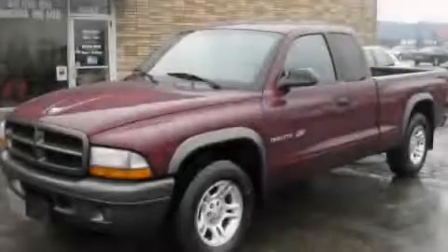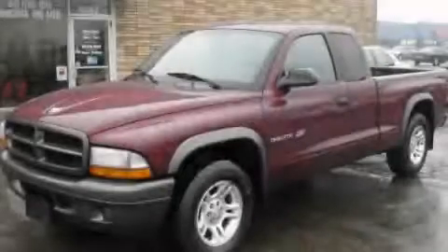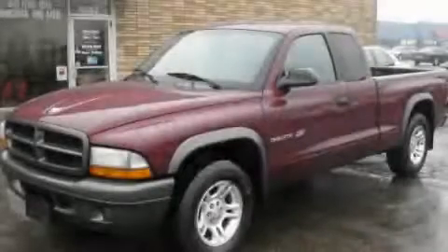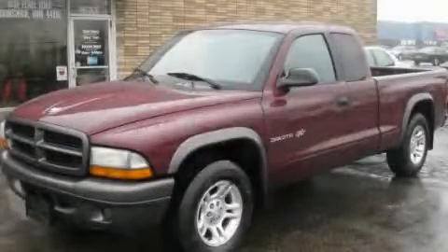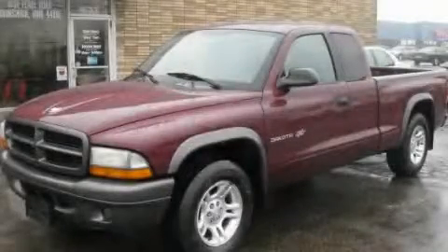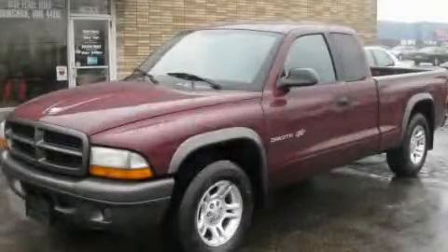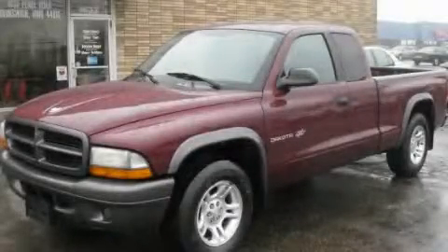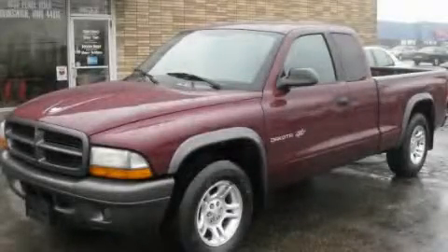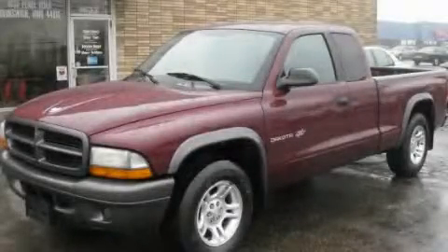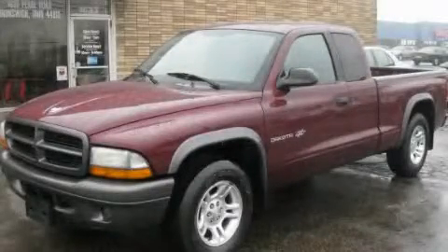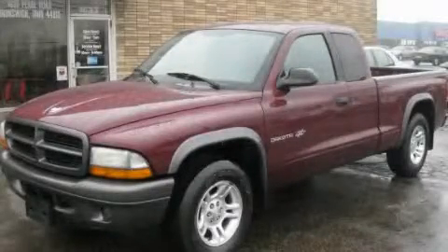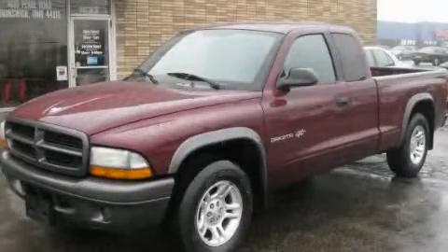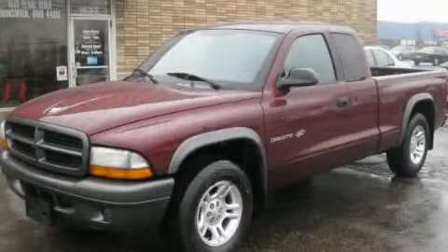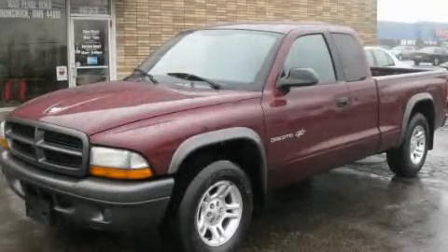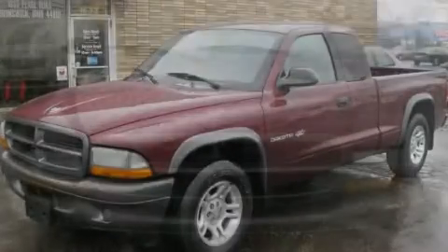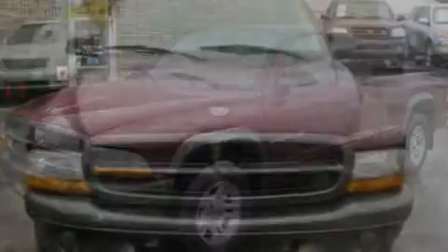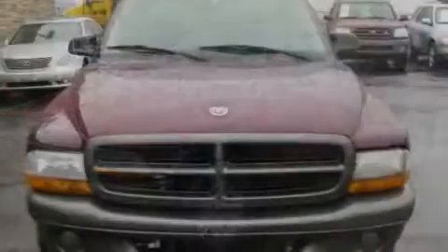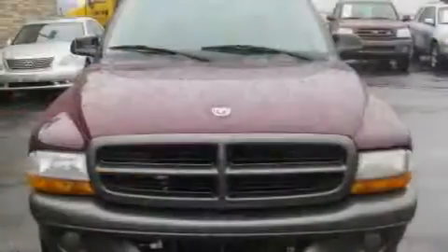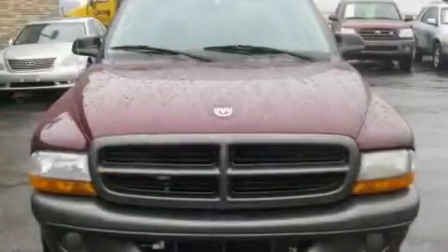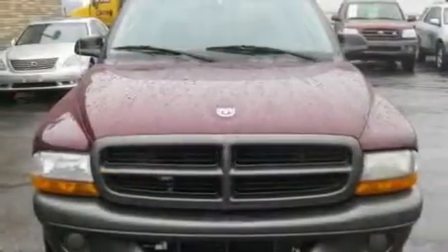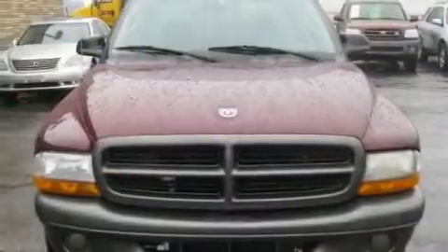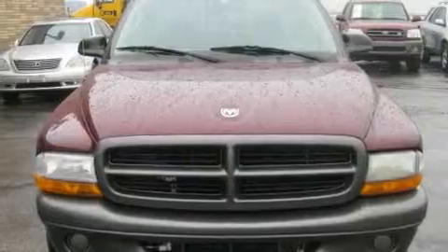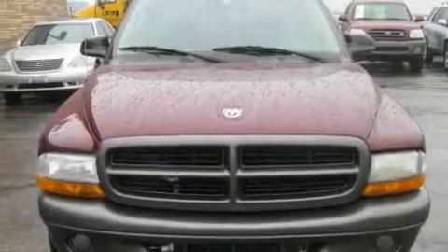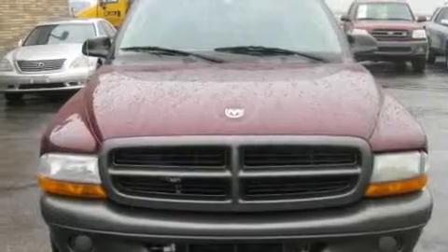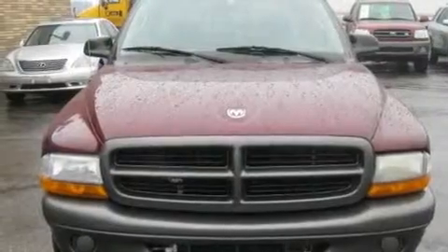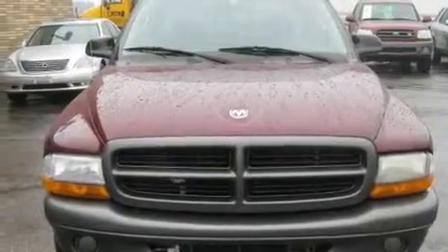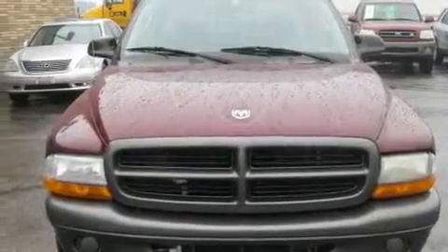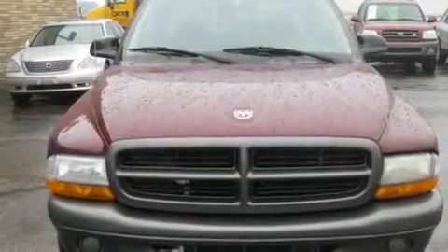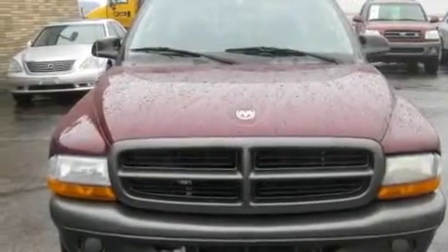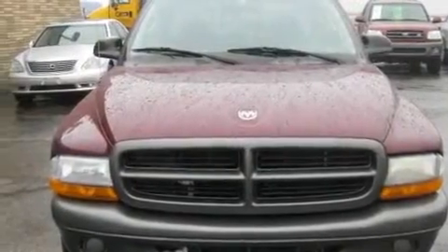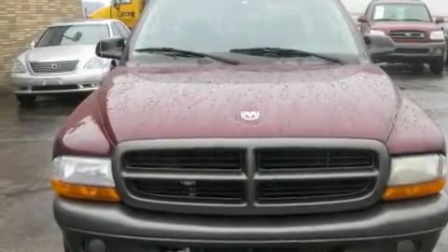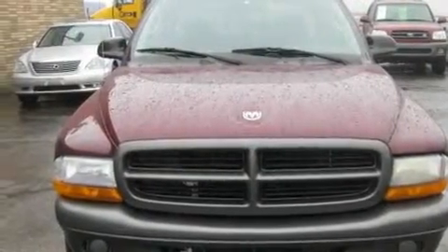This is a 2002 Dodge Dakota. Whether hauling, commuting, or towing, this truck is the right one for you.